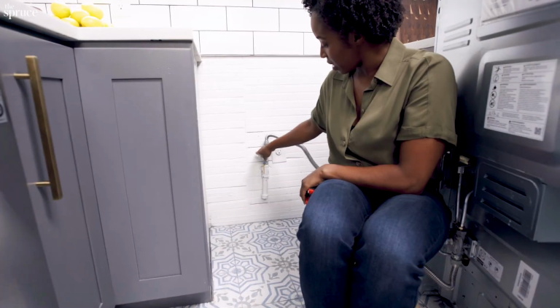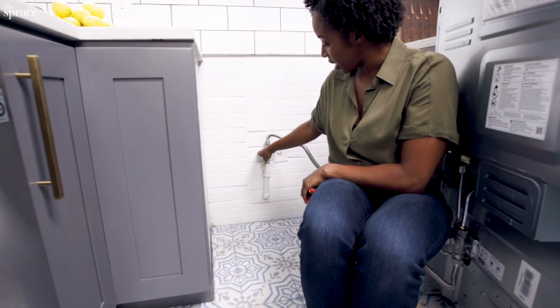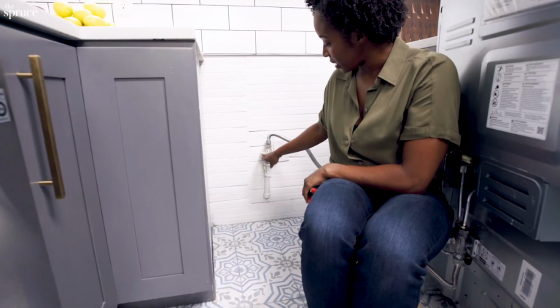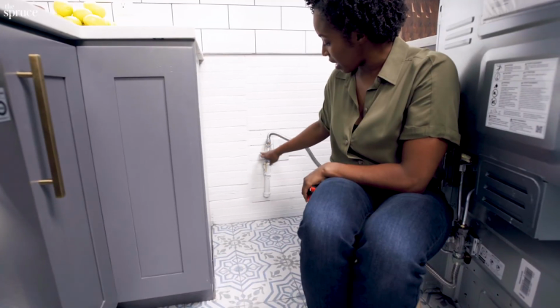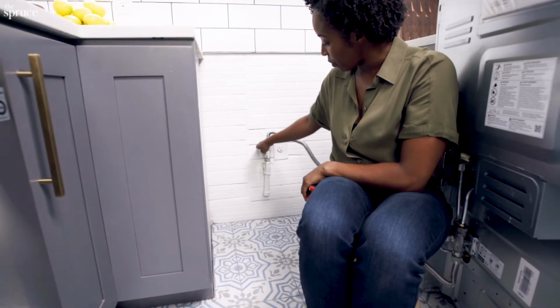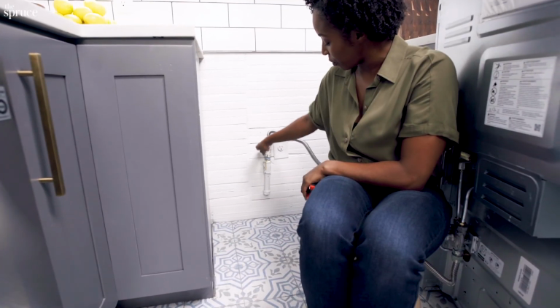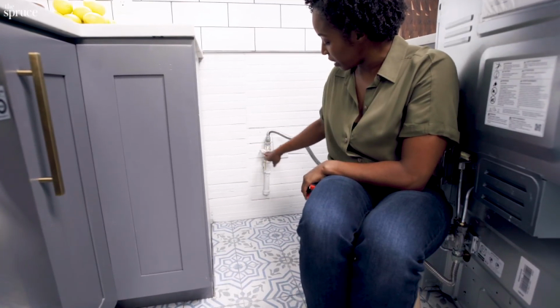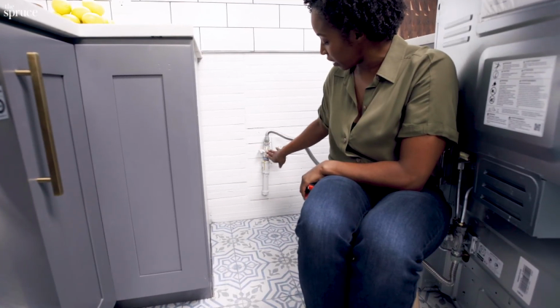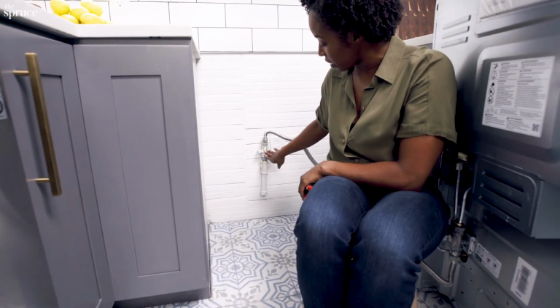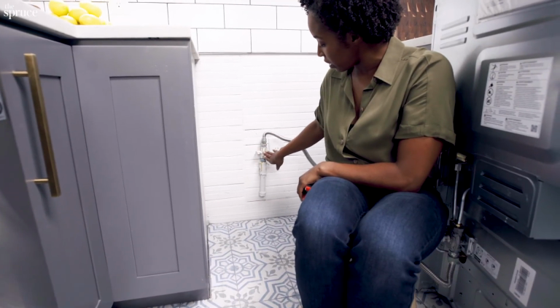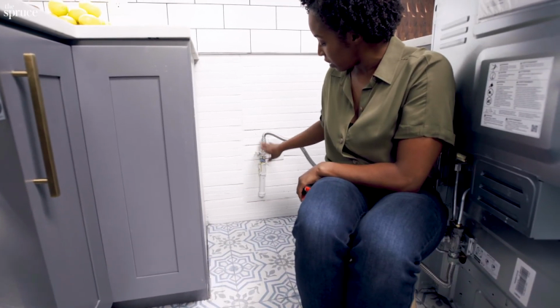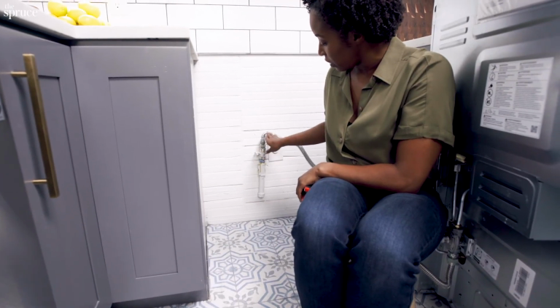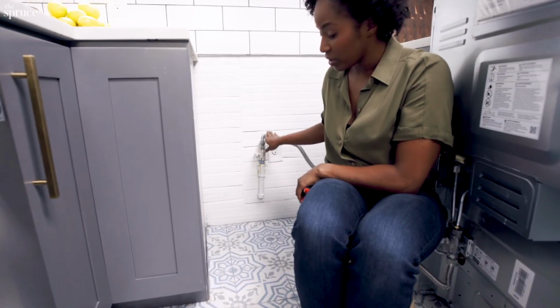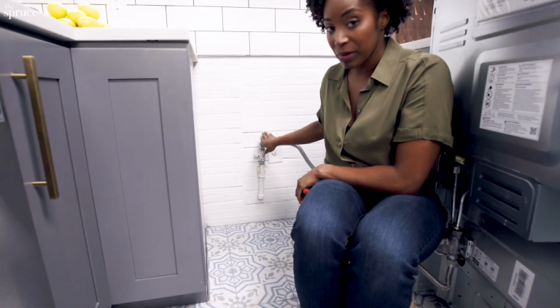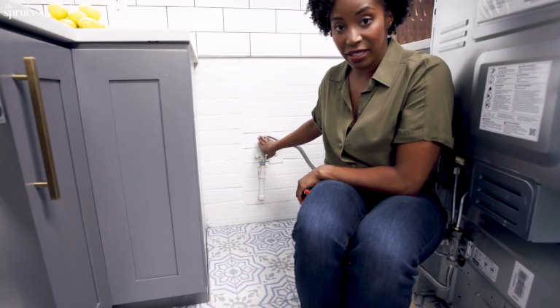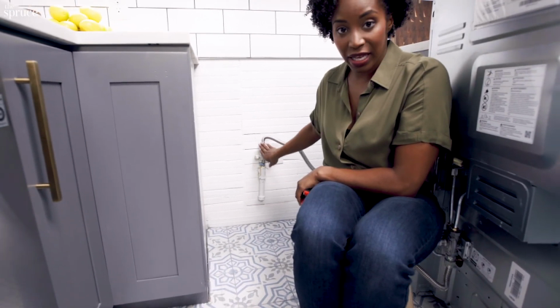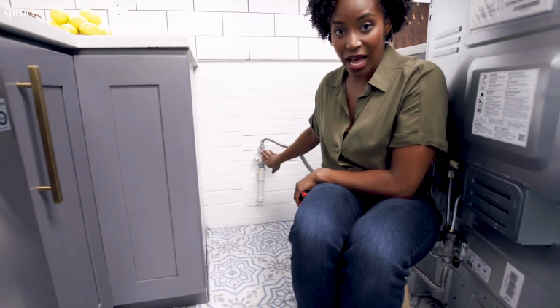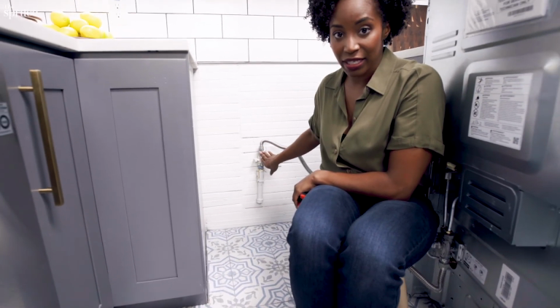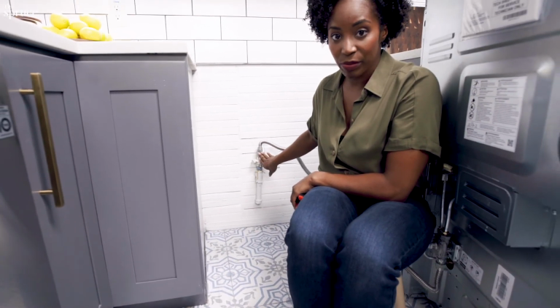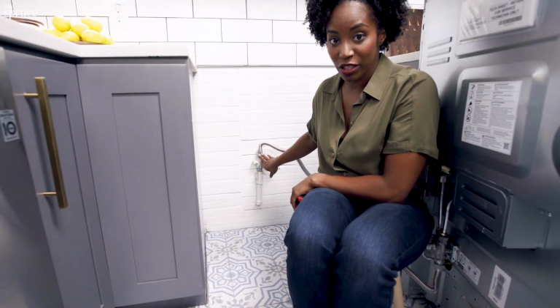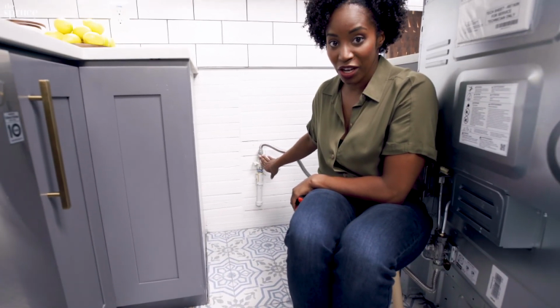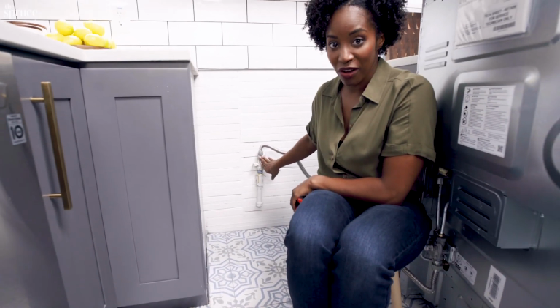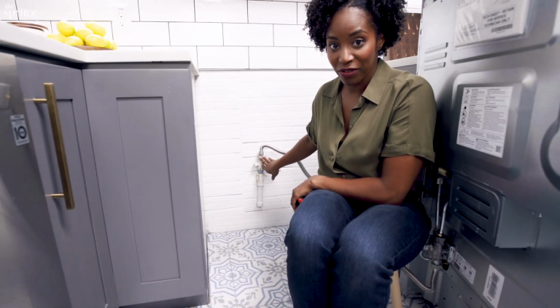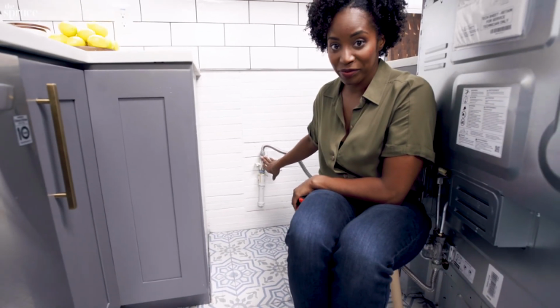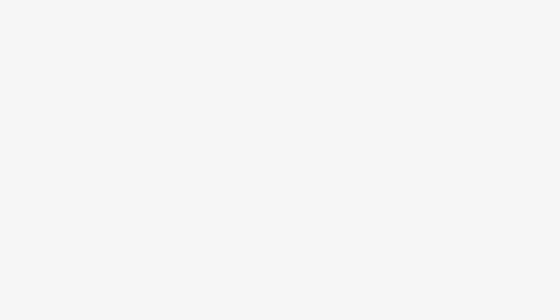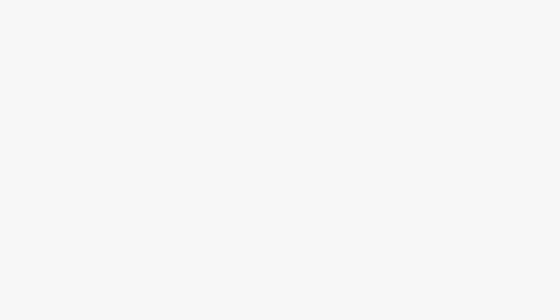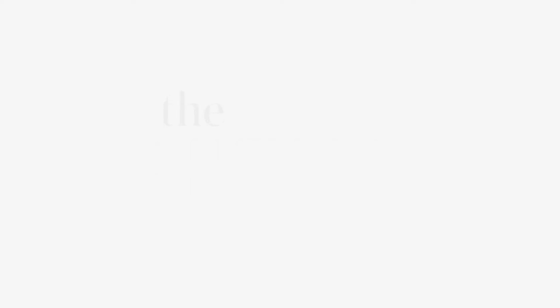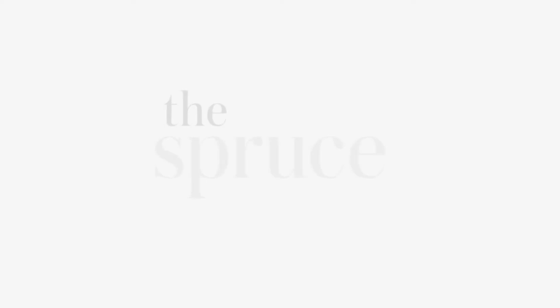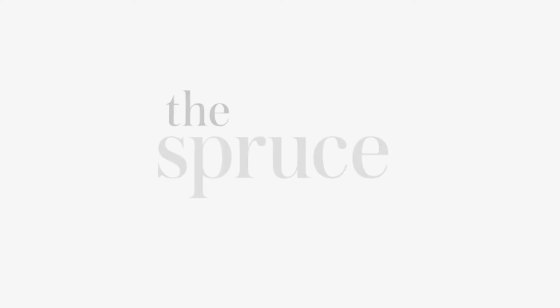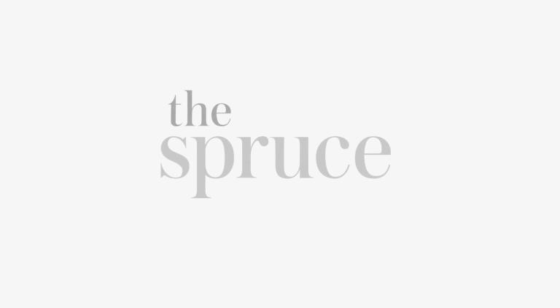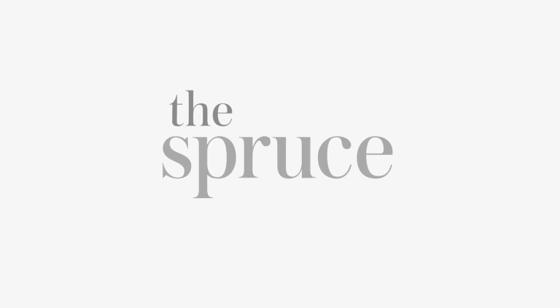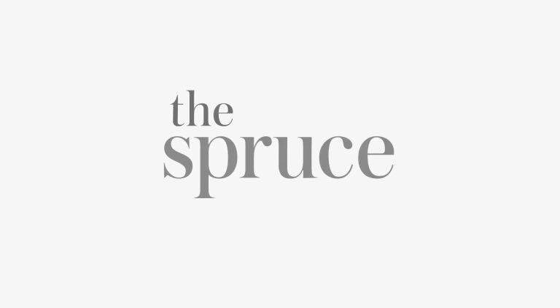It's now perpendicular, which means the gas has been shut off.